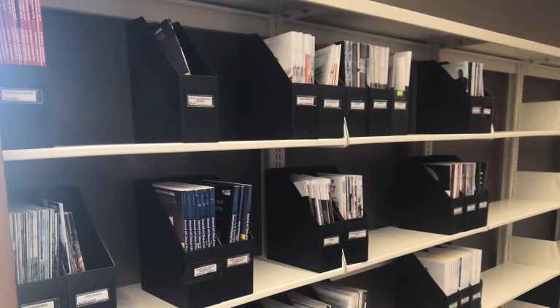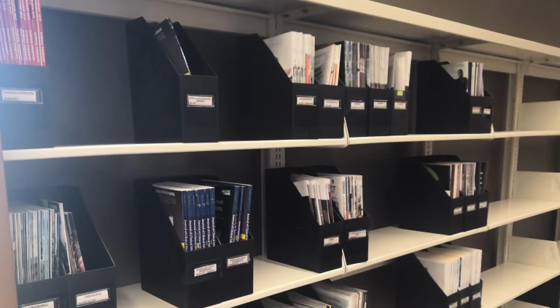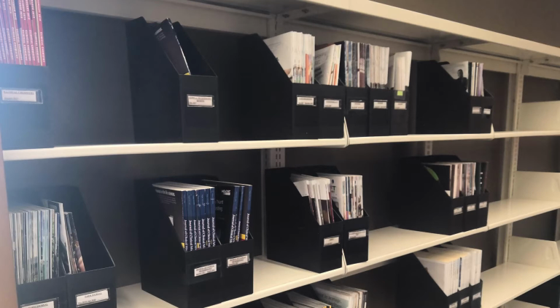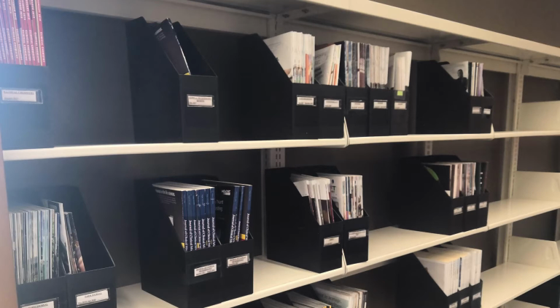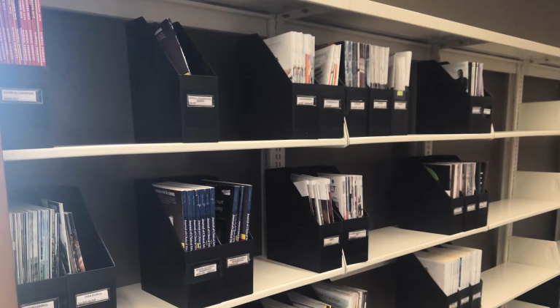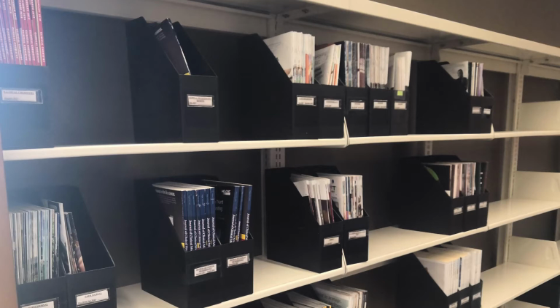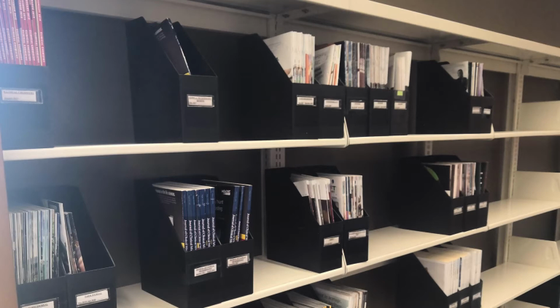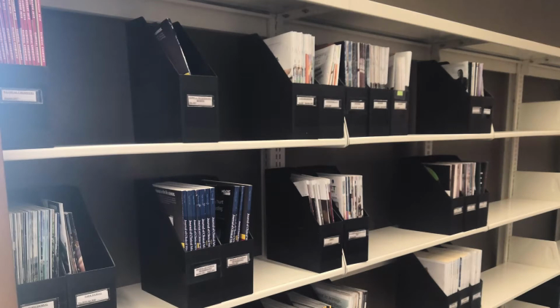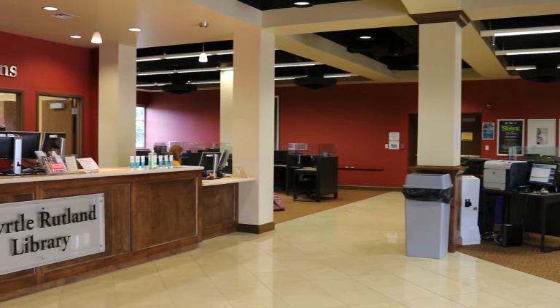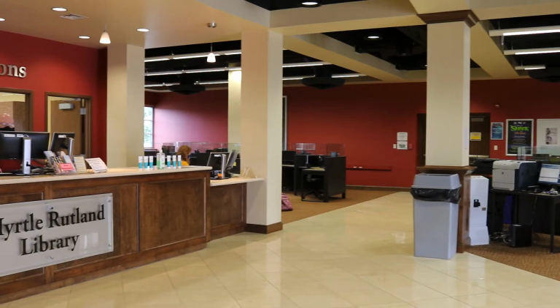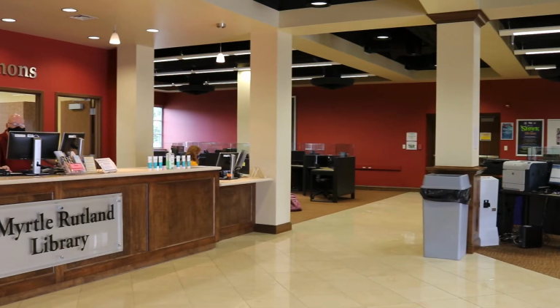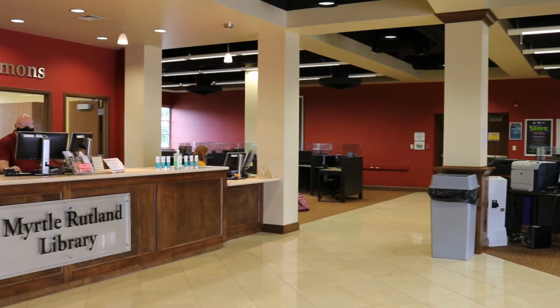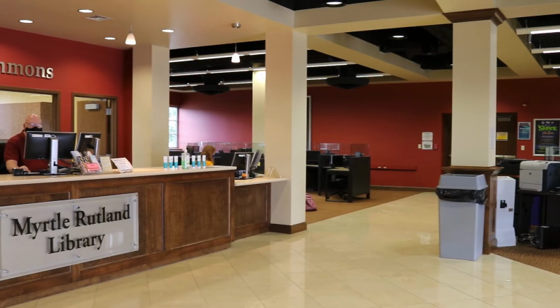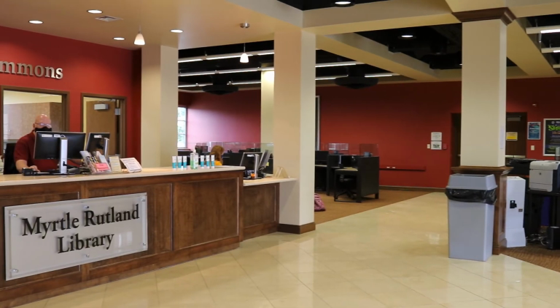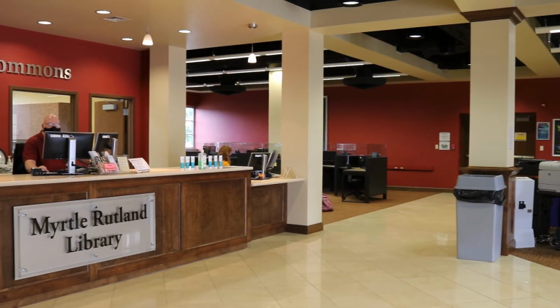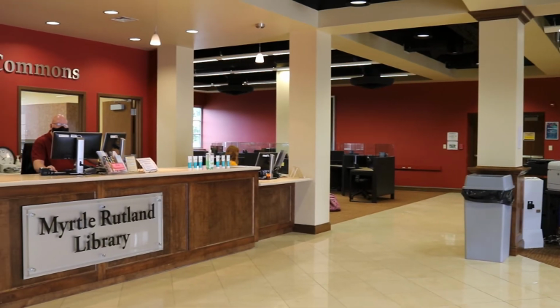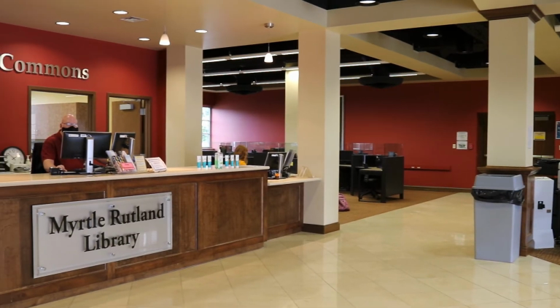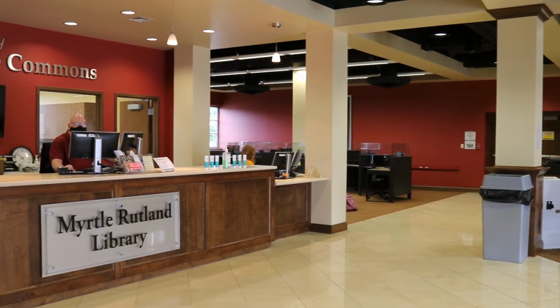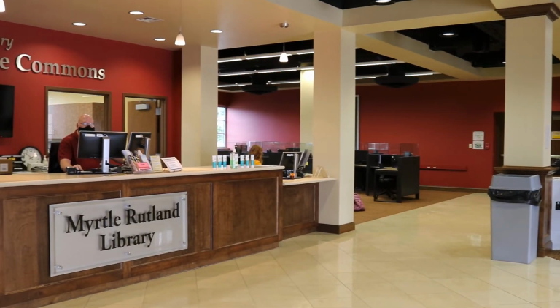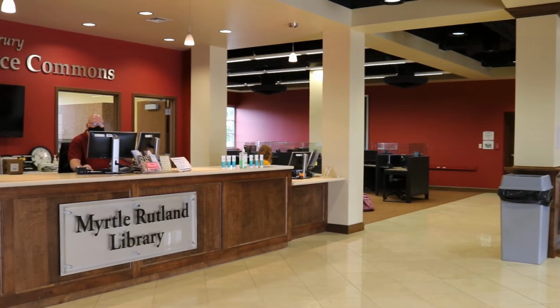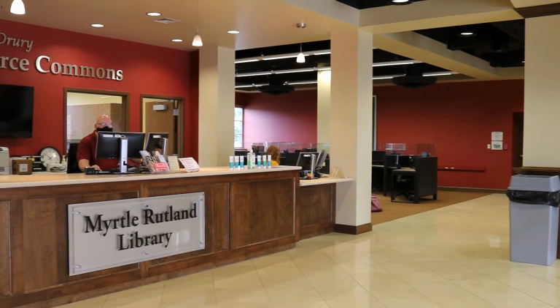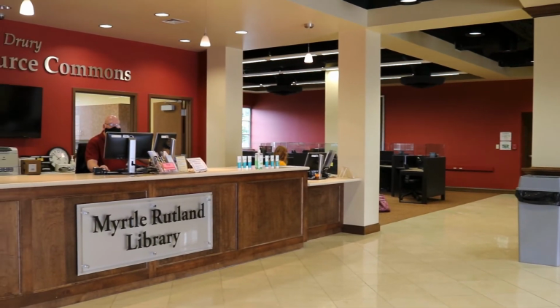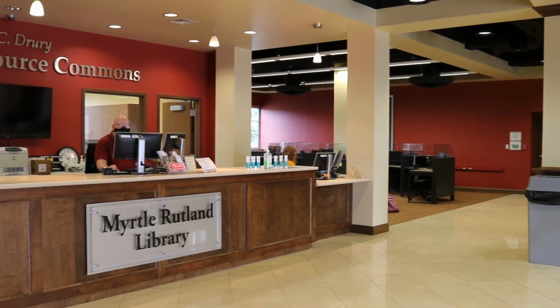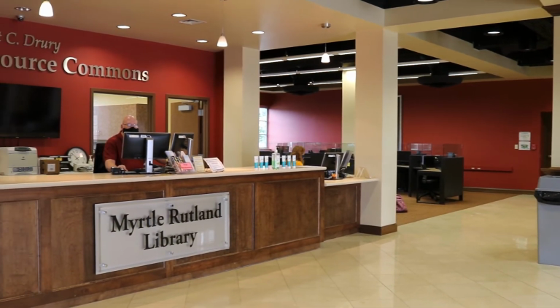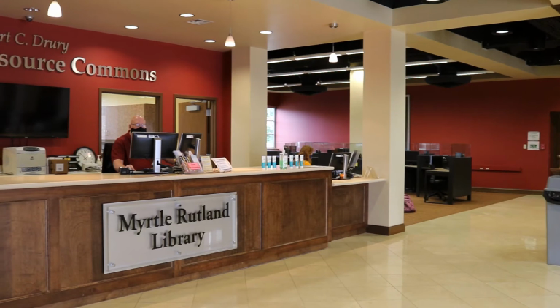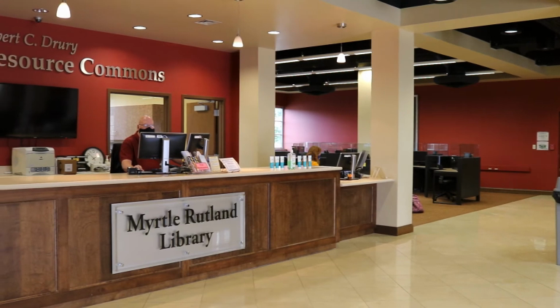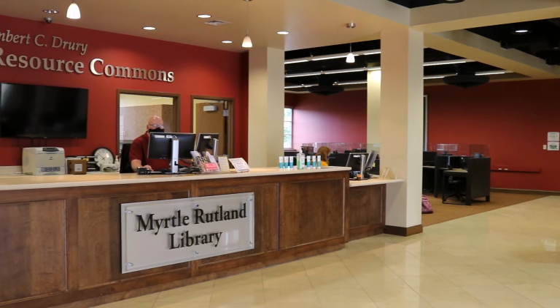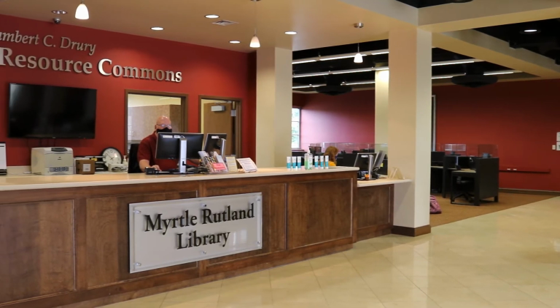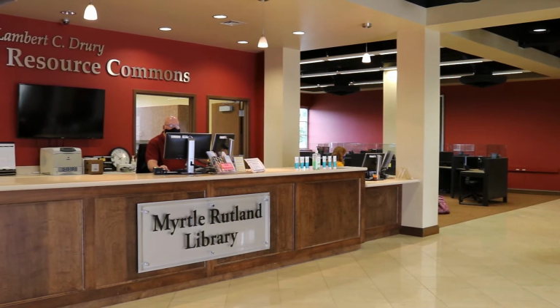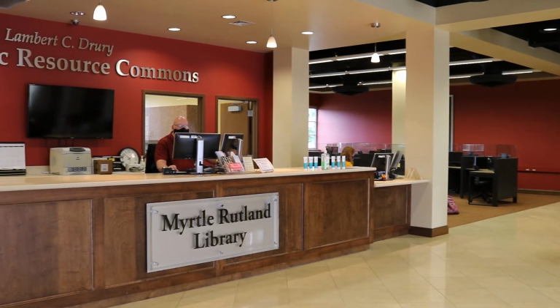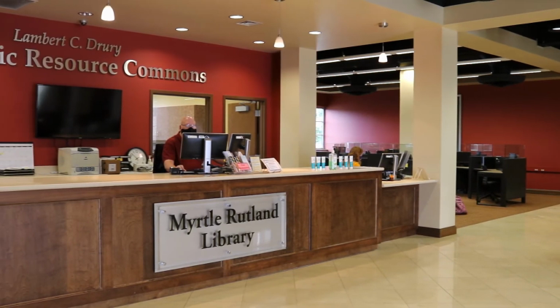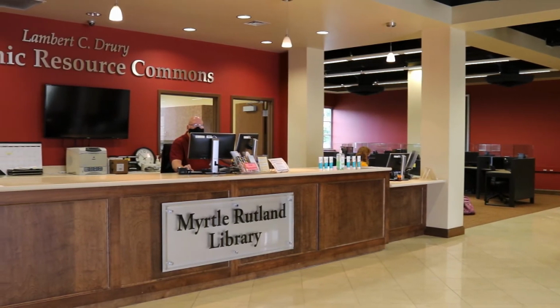Most of our journals, however, are electronic in format and can be accessed using the databases on the ARC's first floor.